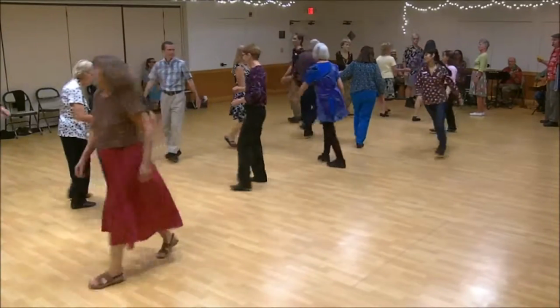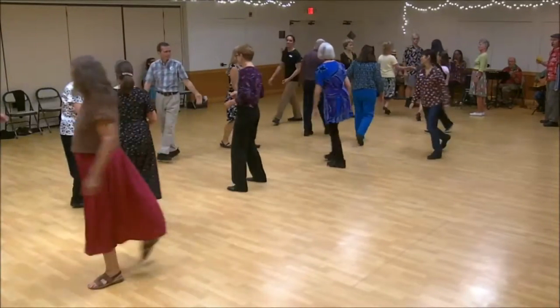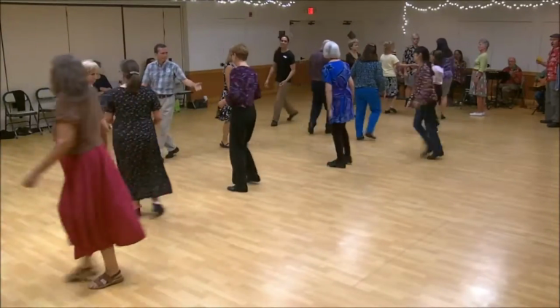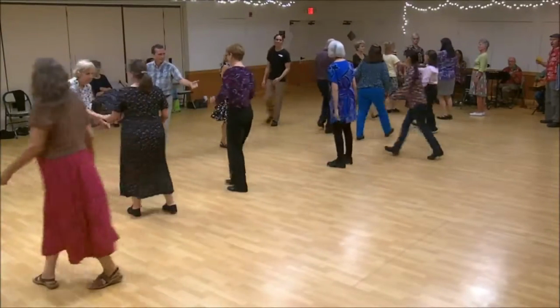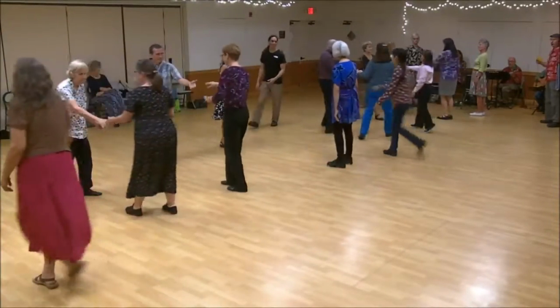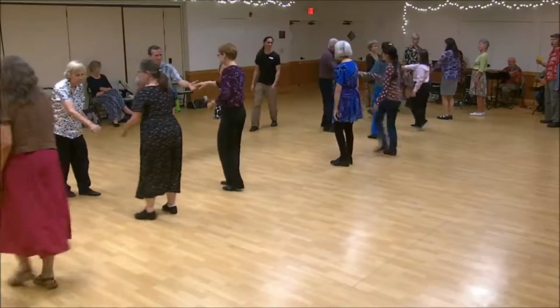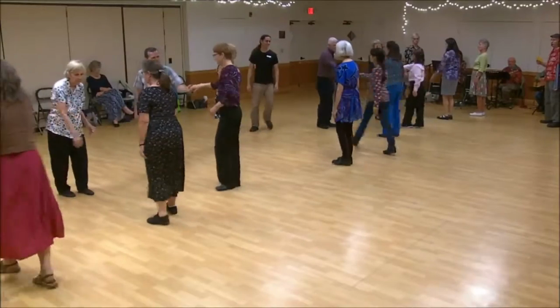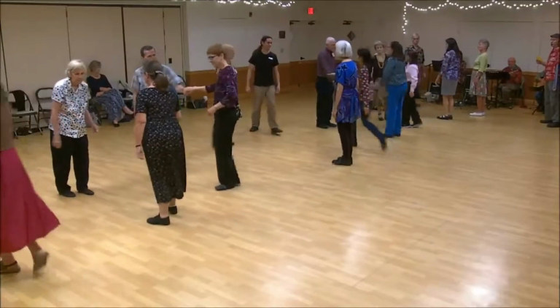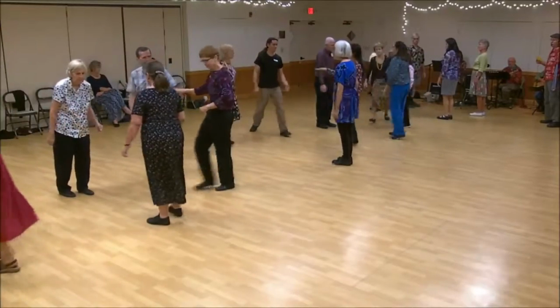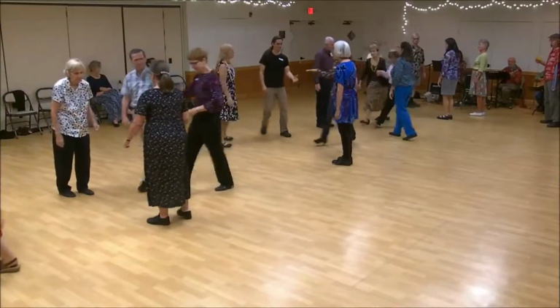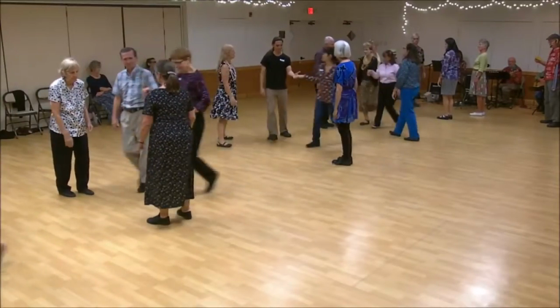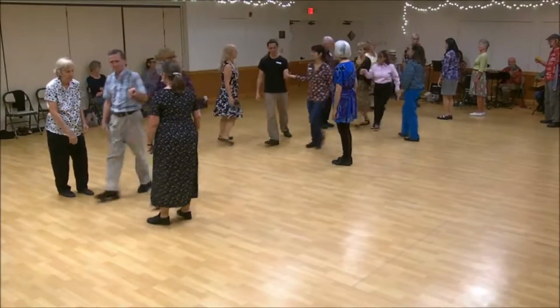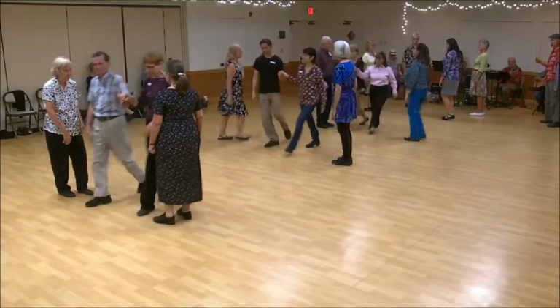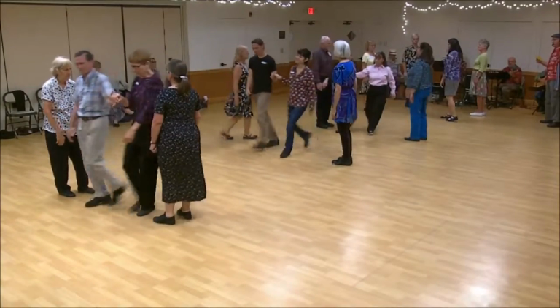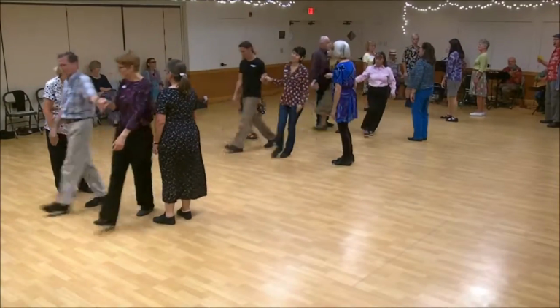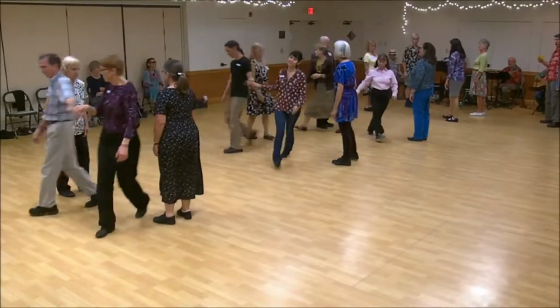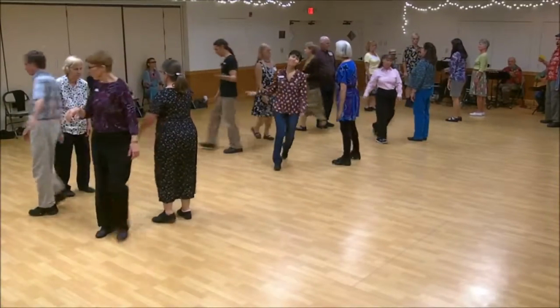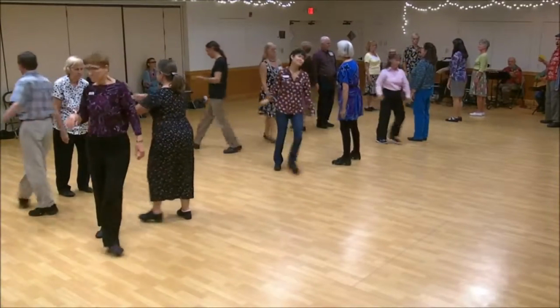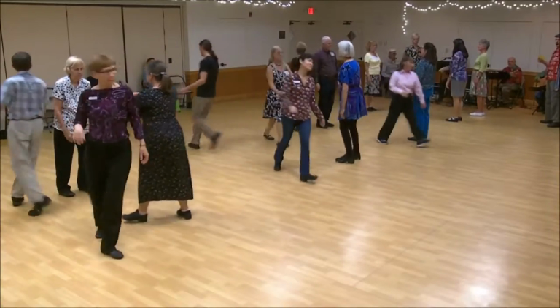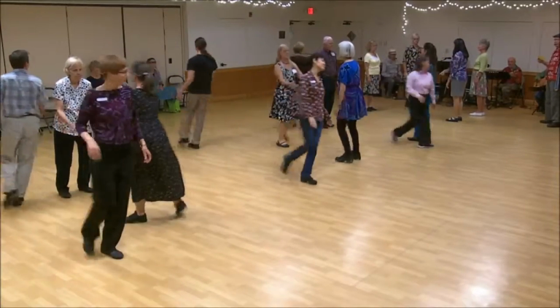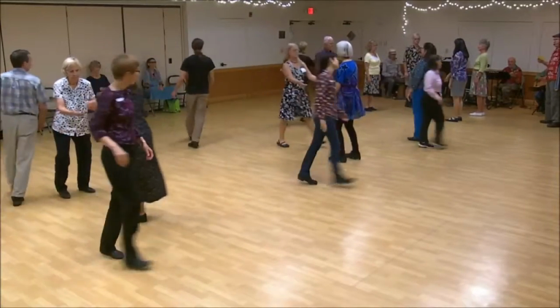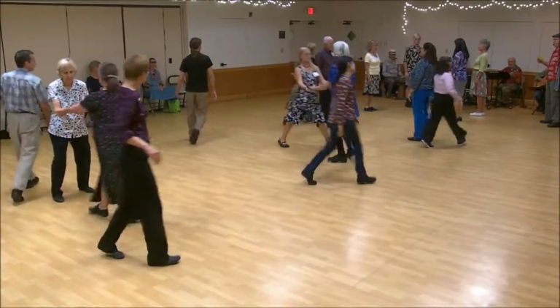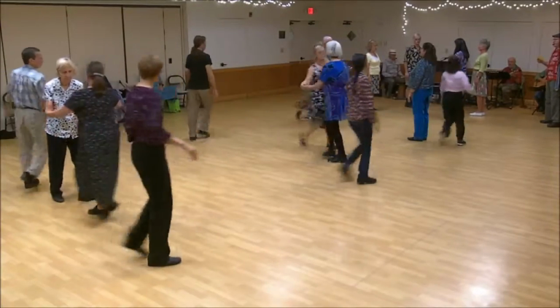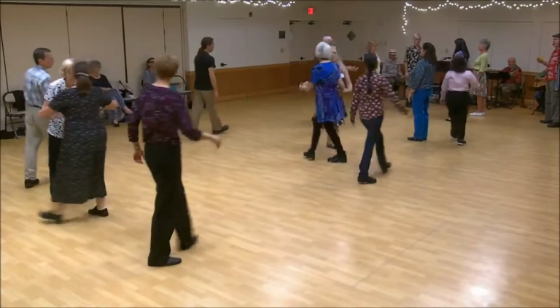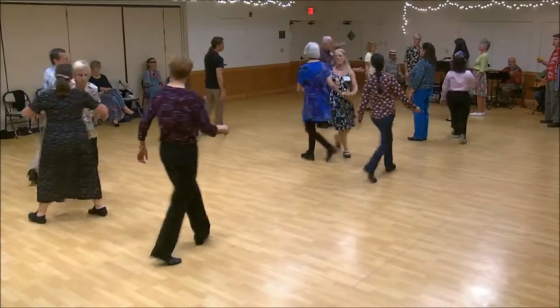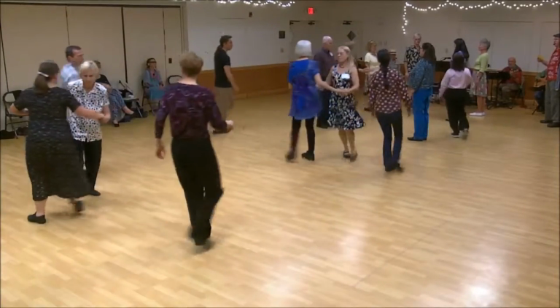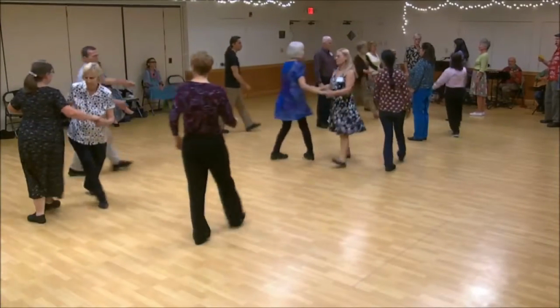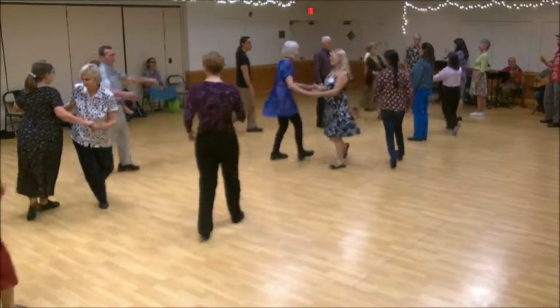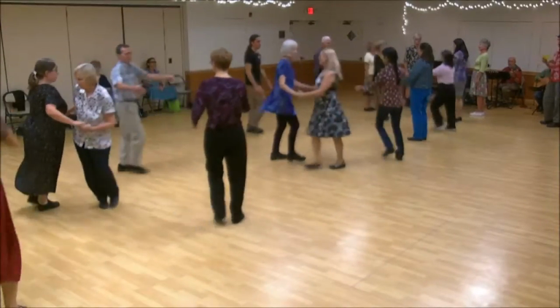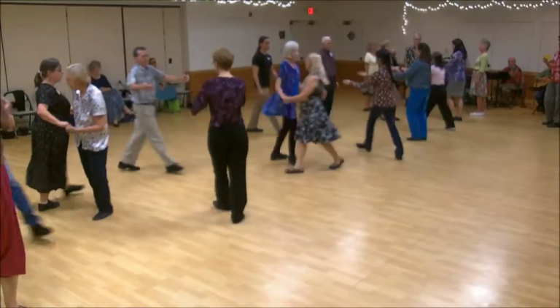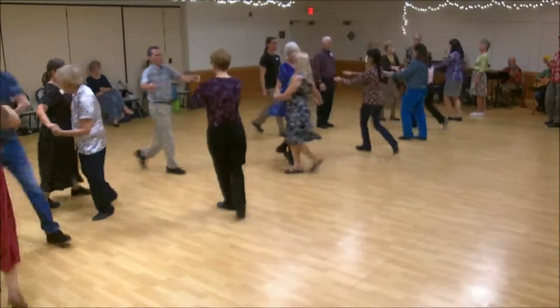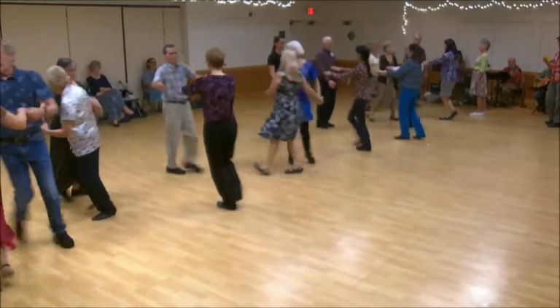One's lead down. Pass back up. Everyone, two hand turn to one.